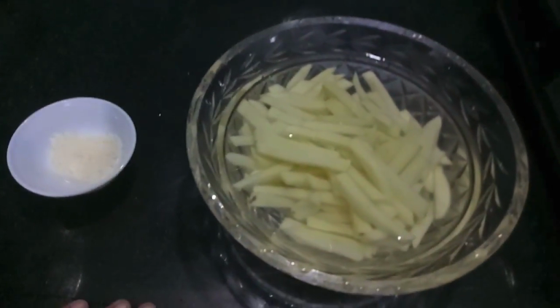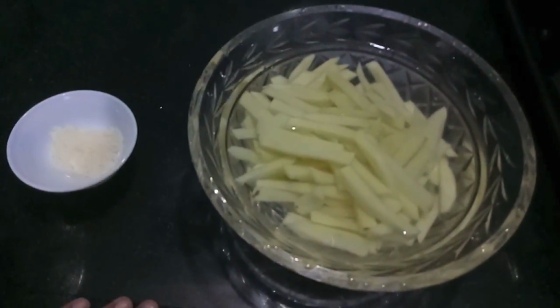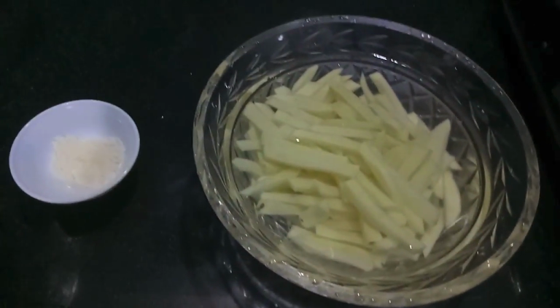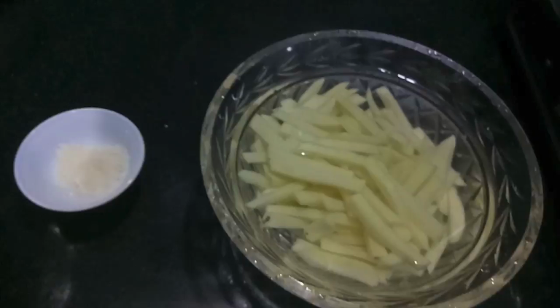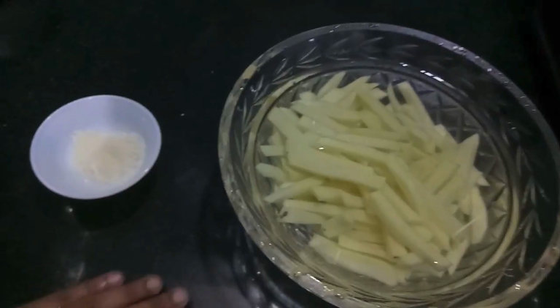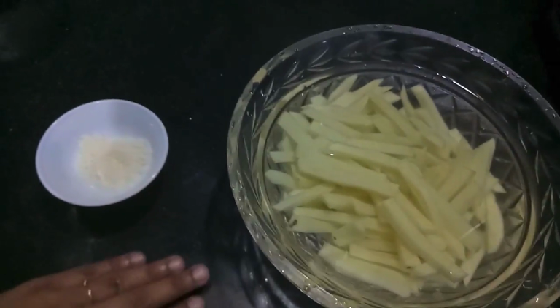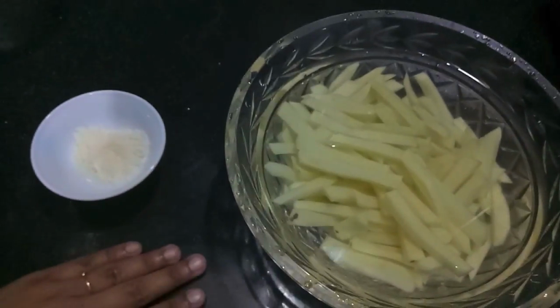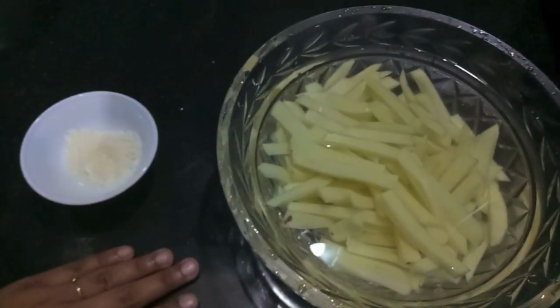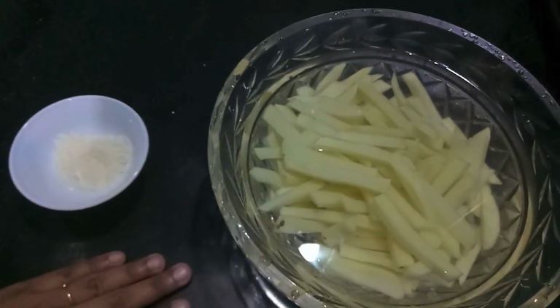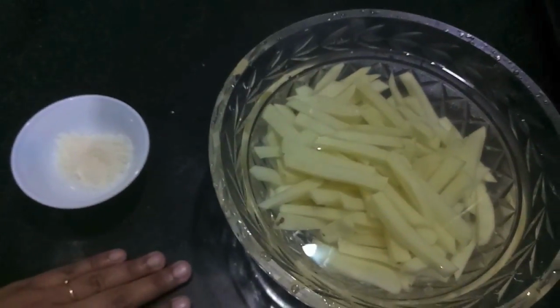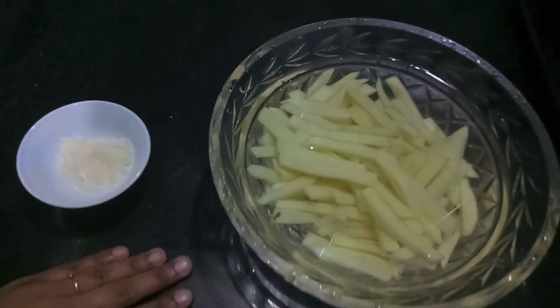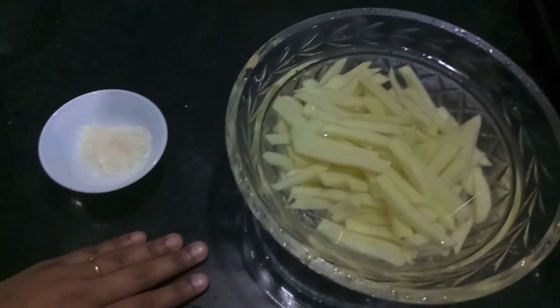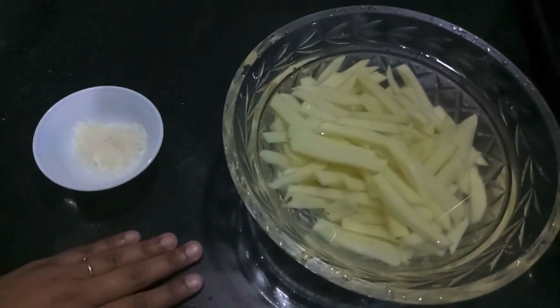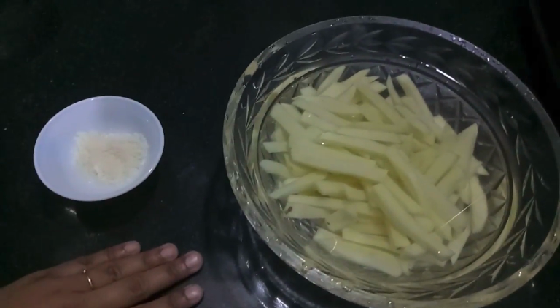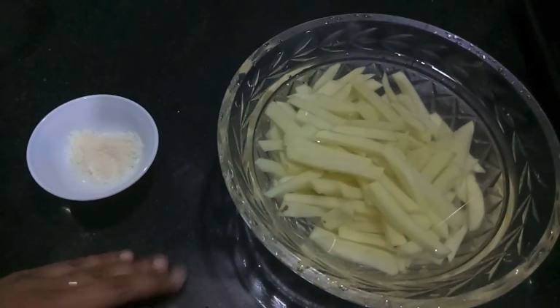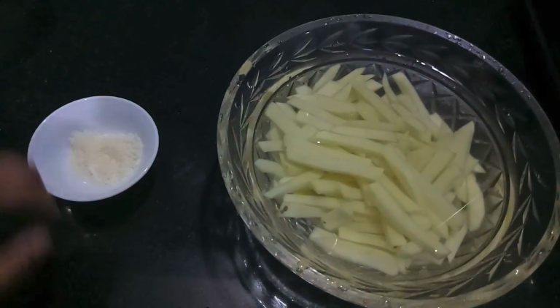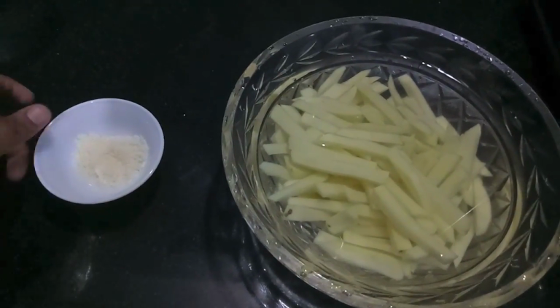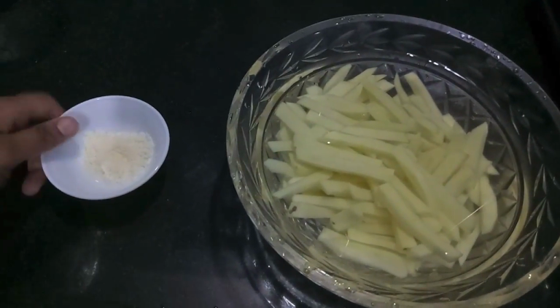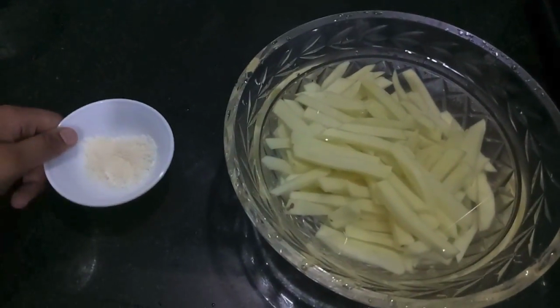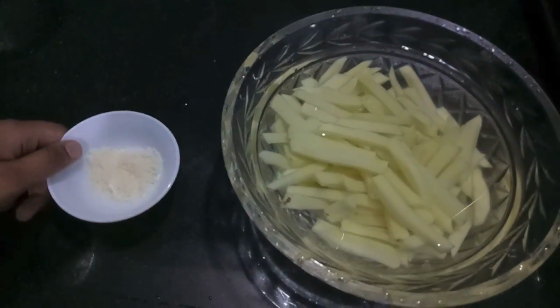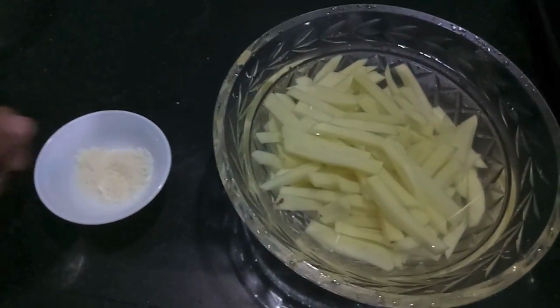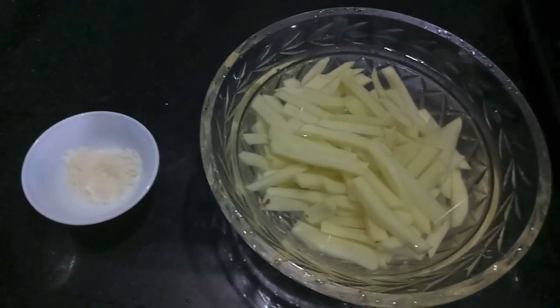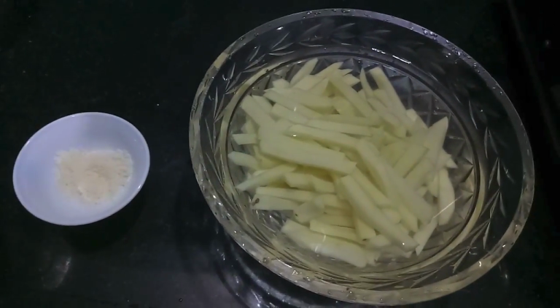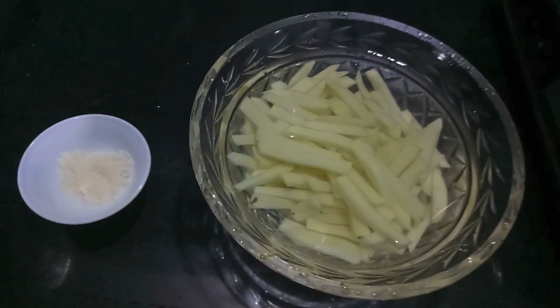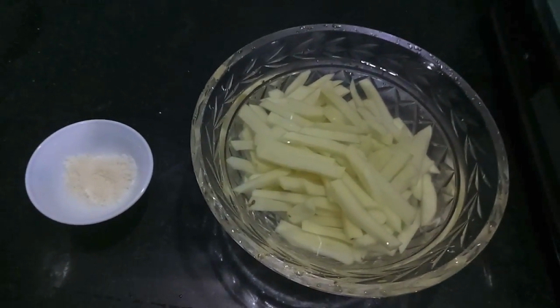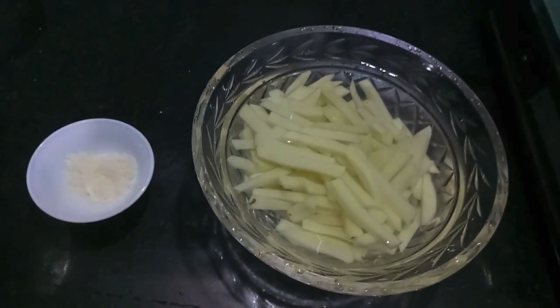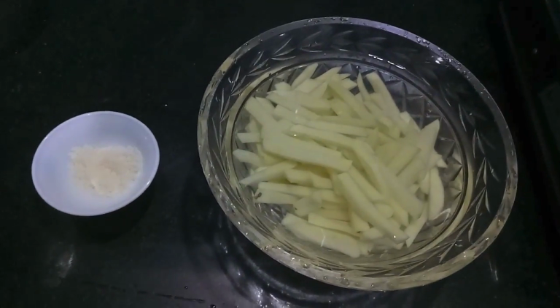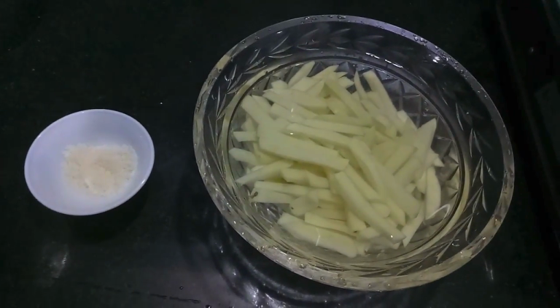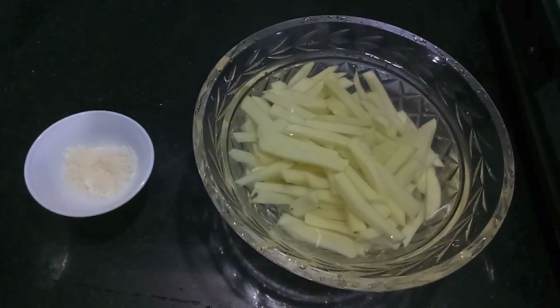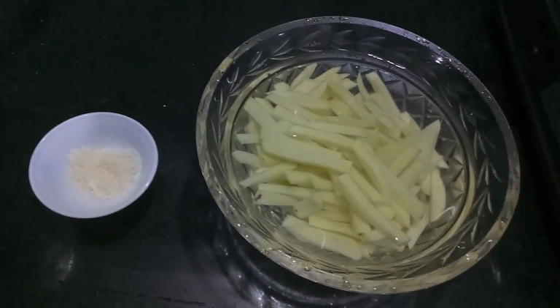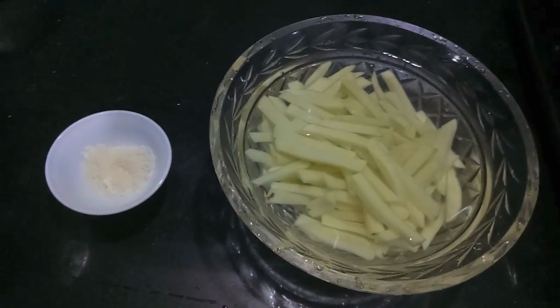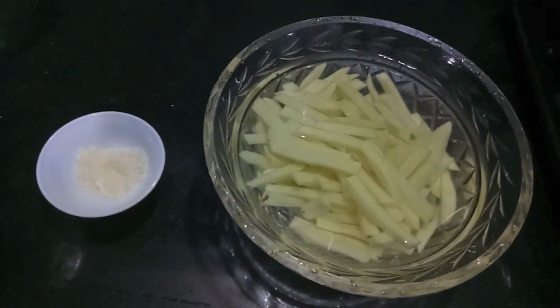Hello and welcome to my channel Shifa's Kitchen. Today I am going to show you how to make McDonald's style french fries.